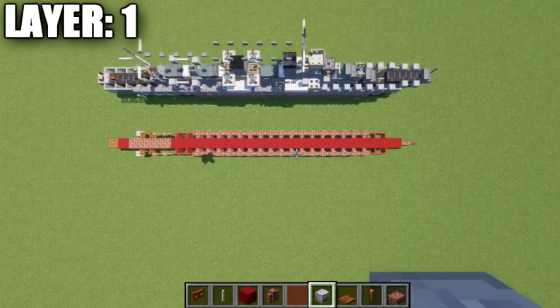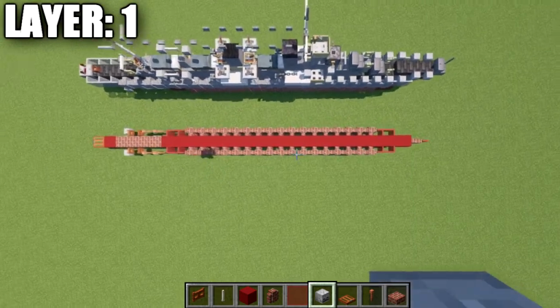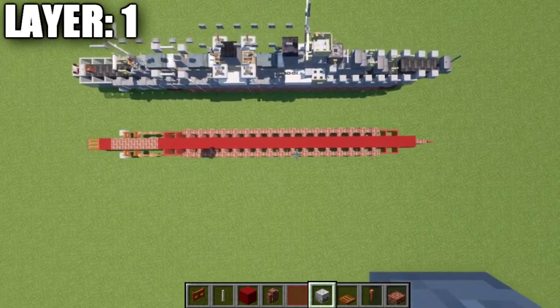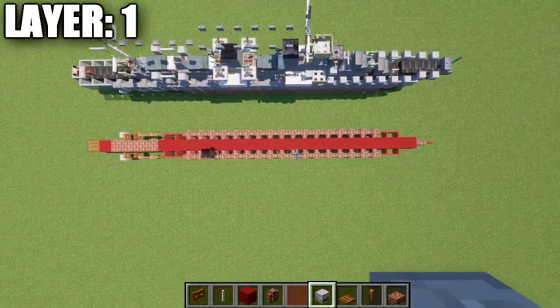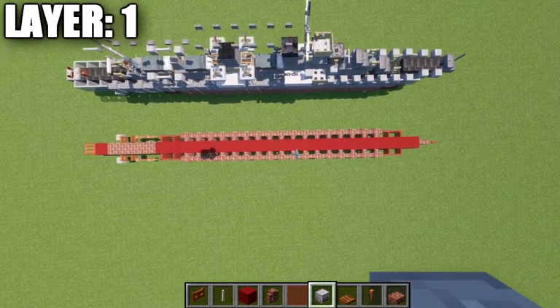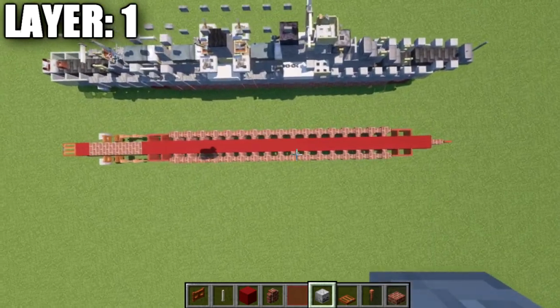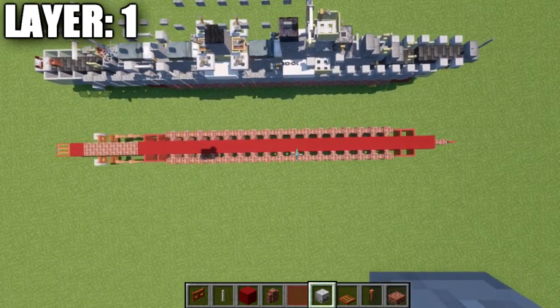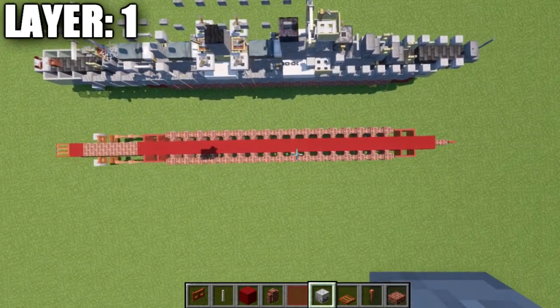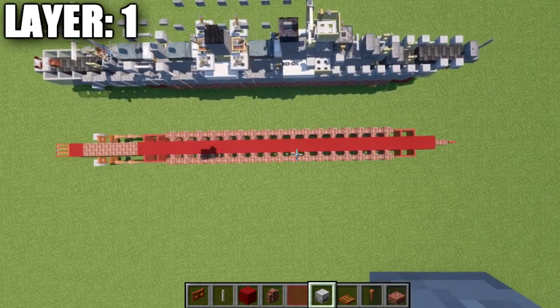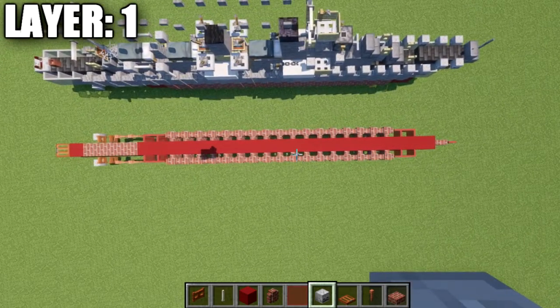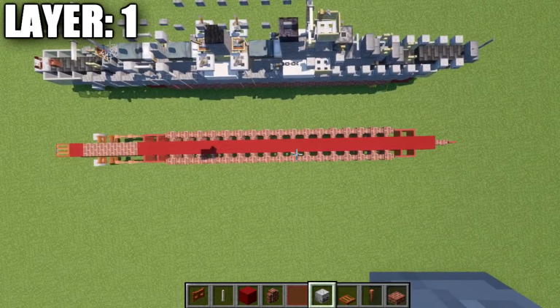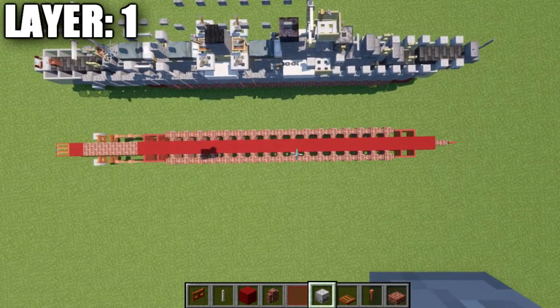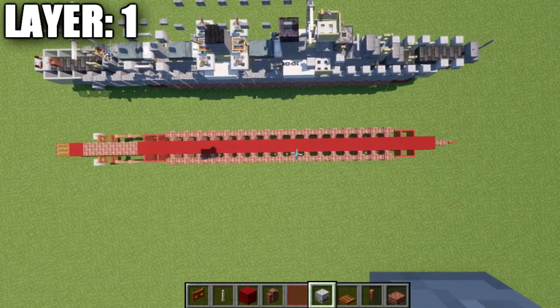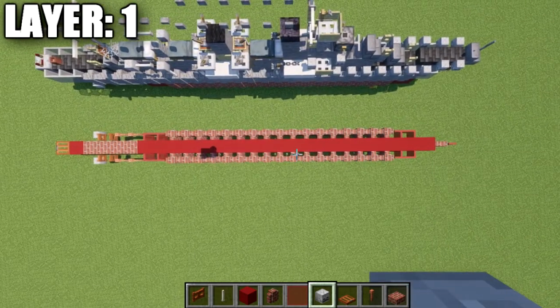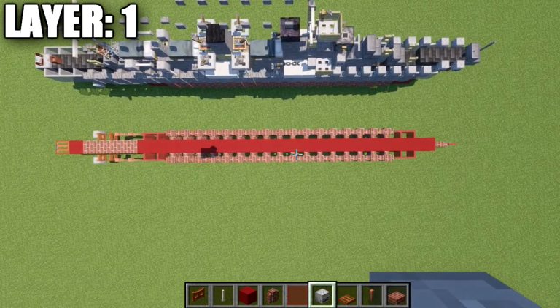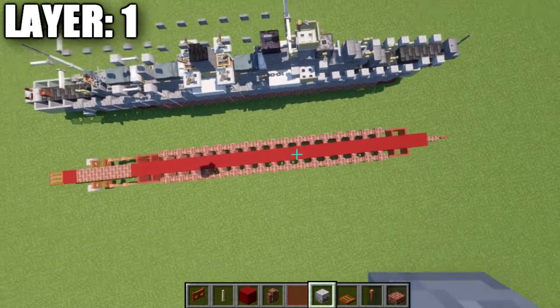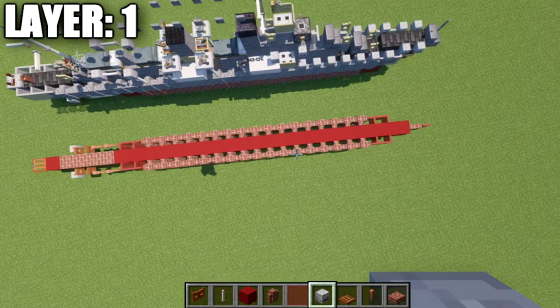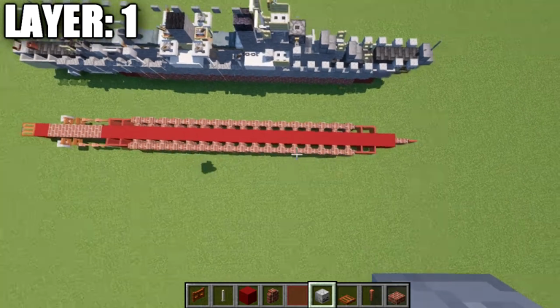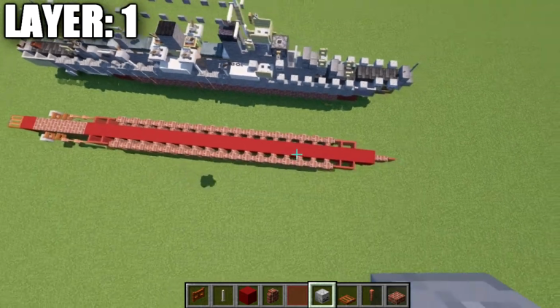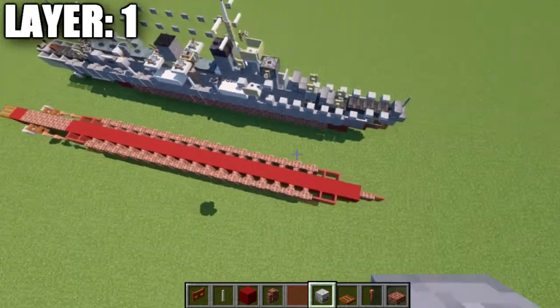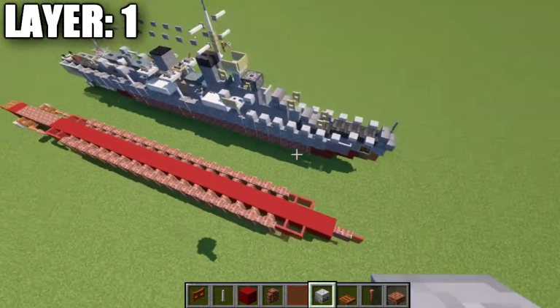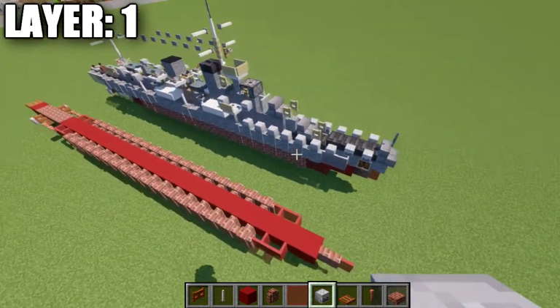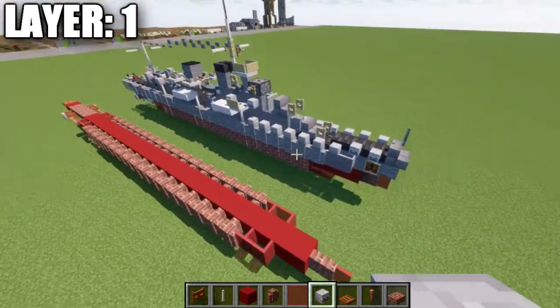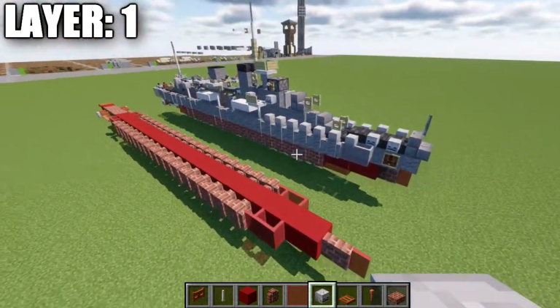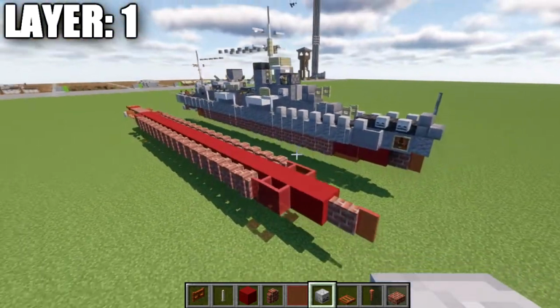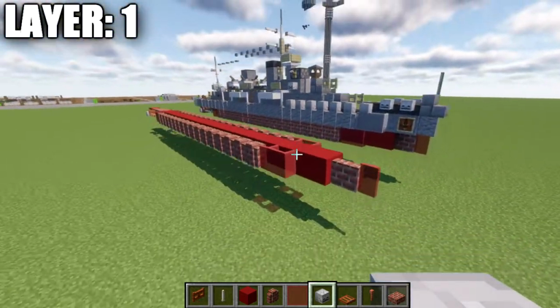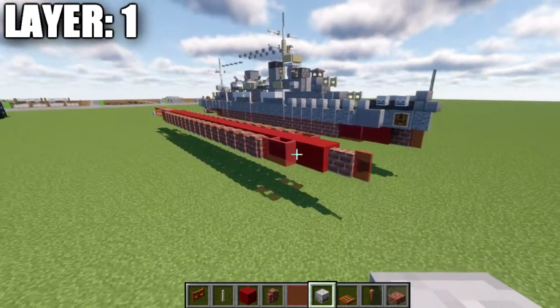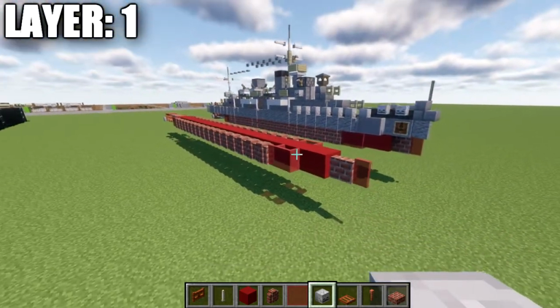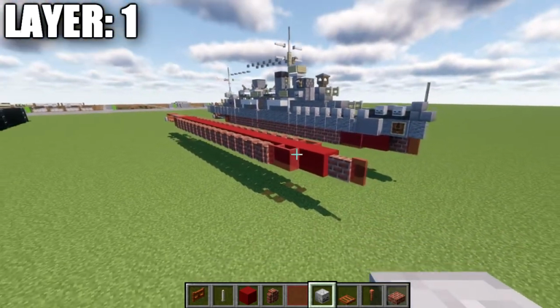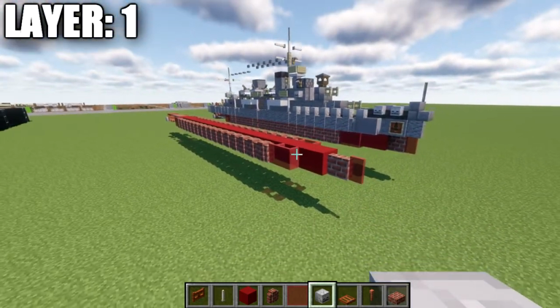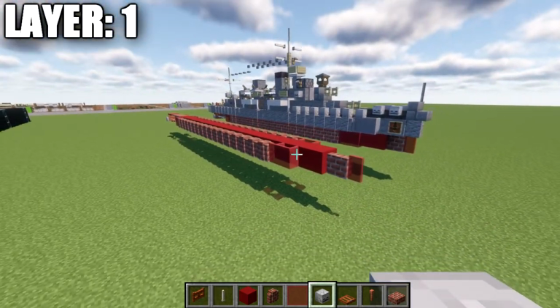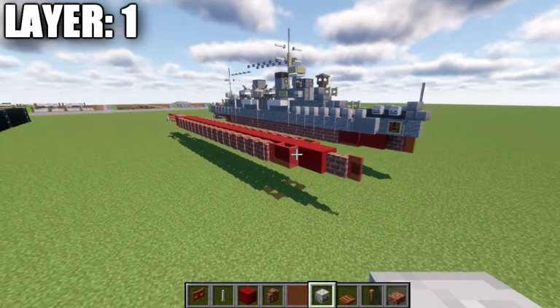That is it for layer 1 — pretty simple. Here's an overview of what it looks like from the top-down view. With that, we'll move on to layer number 2.